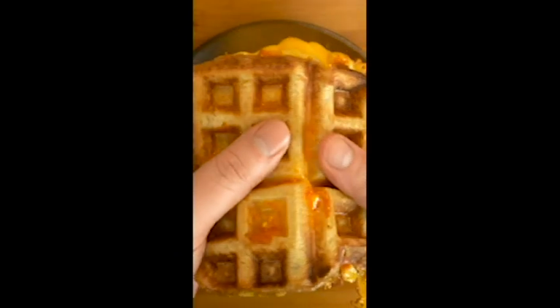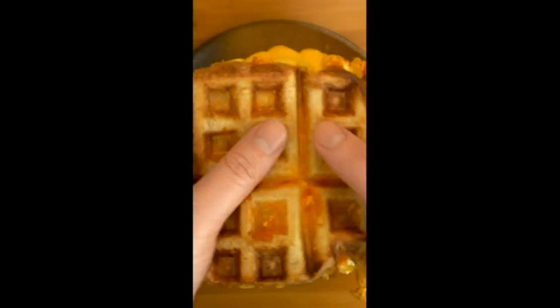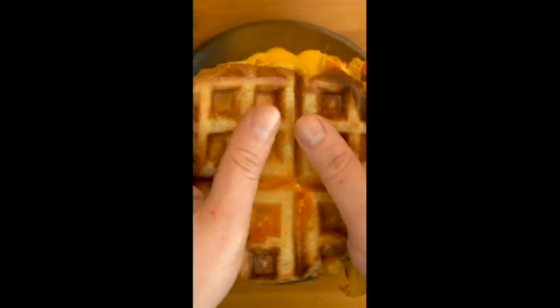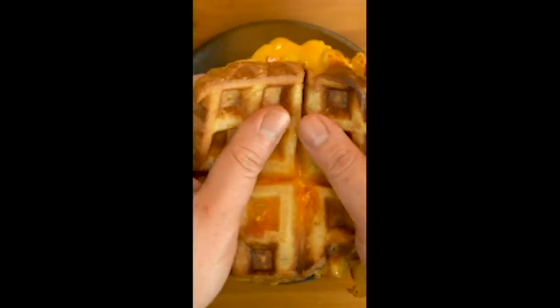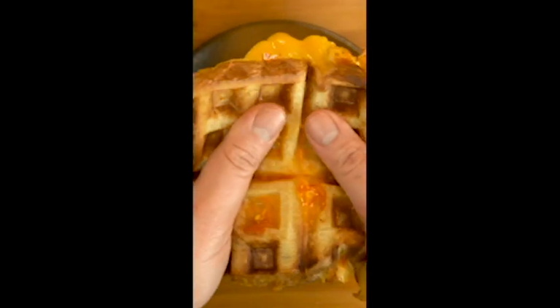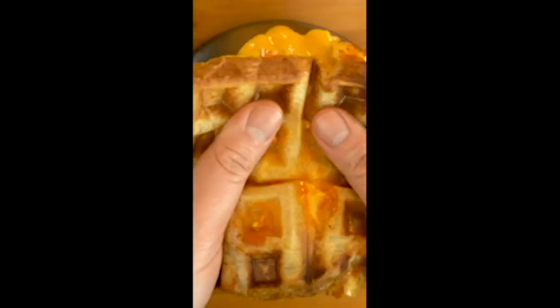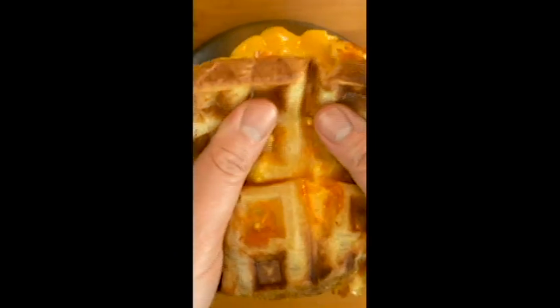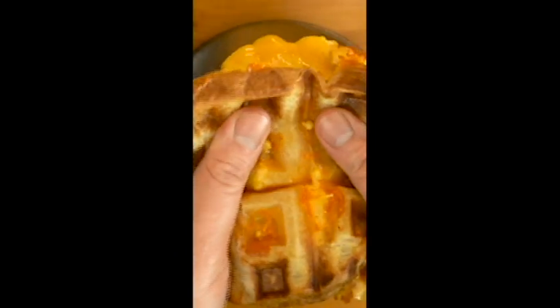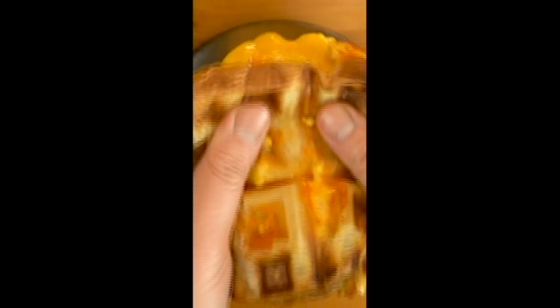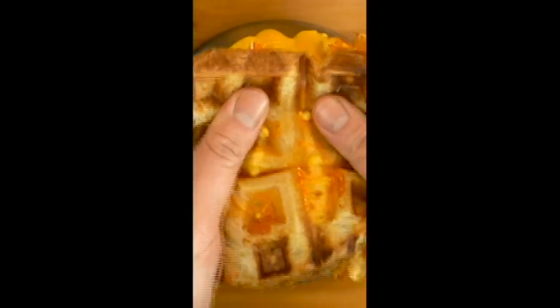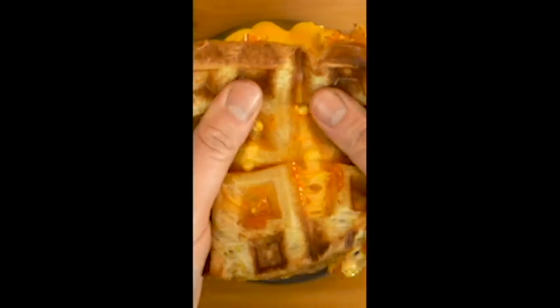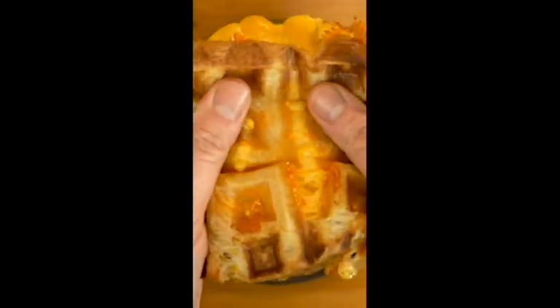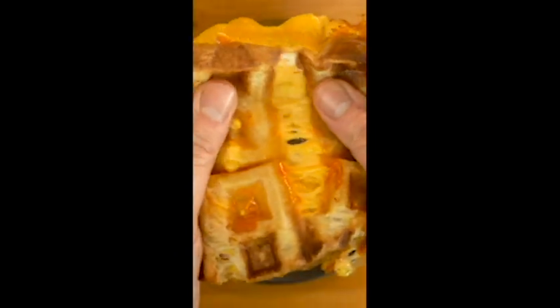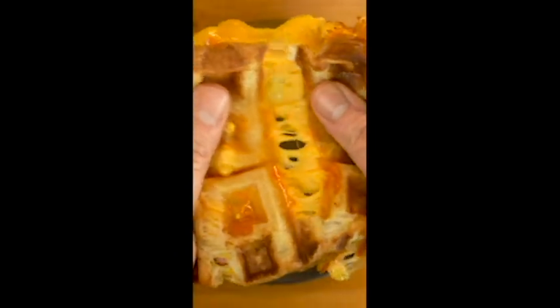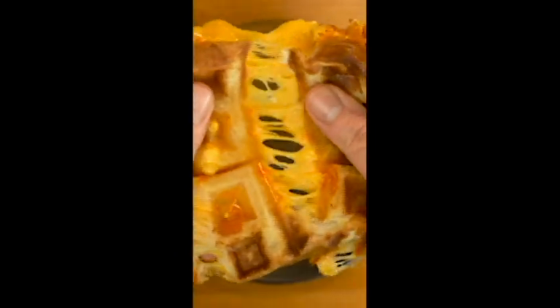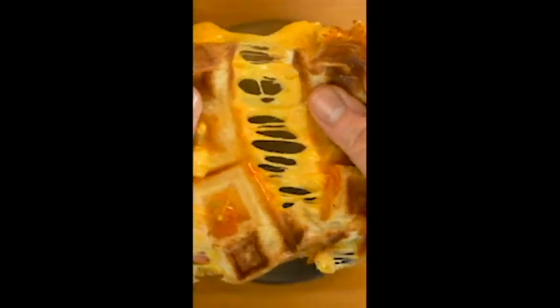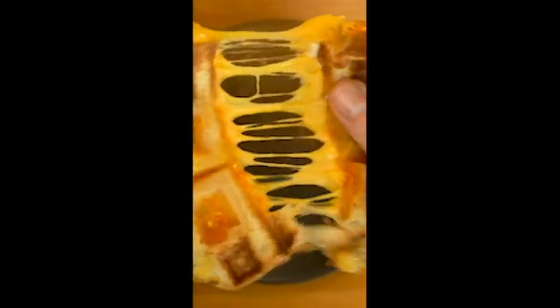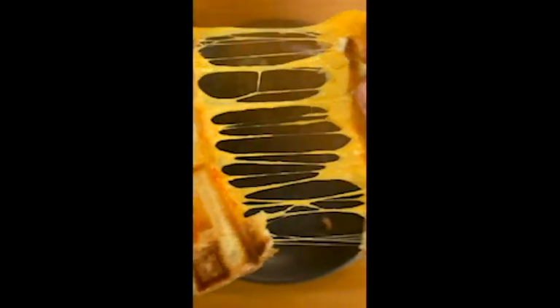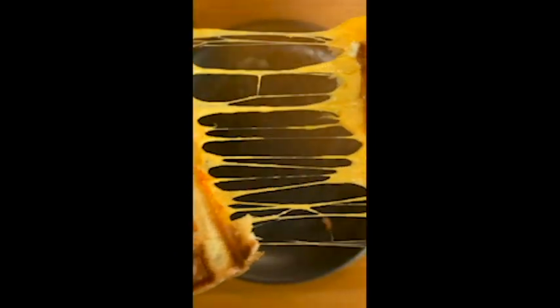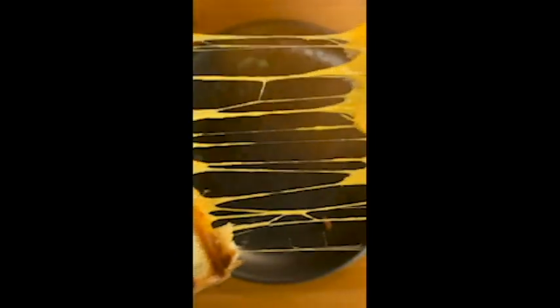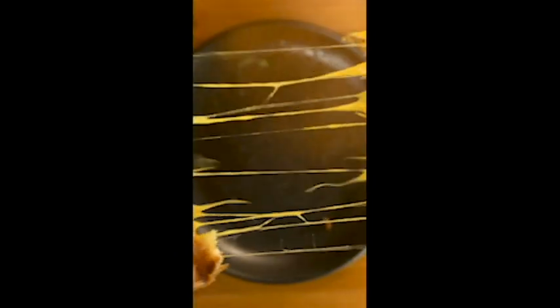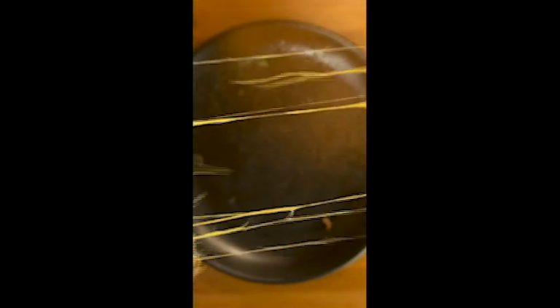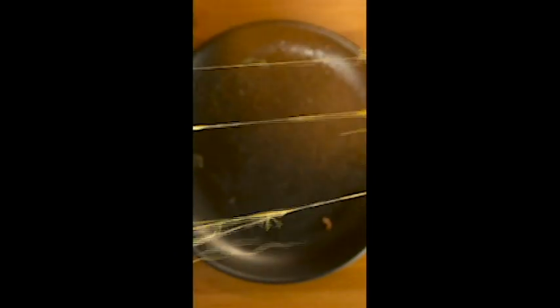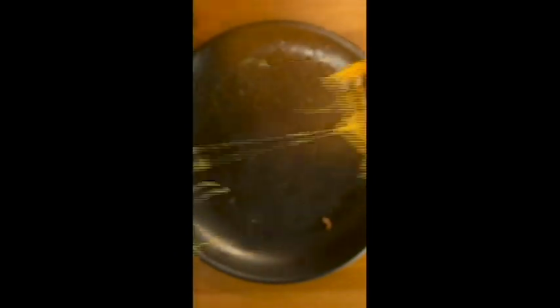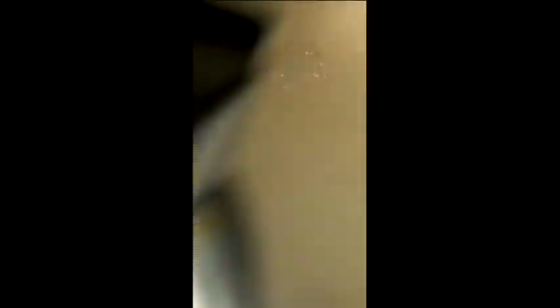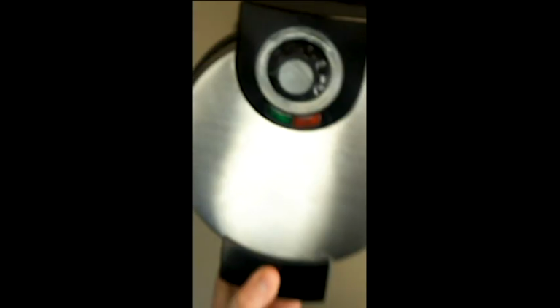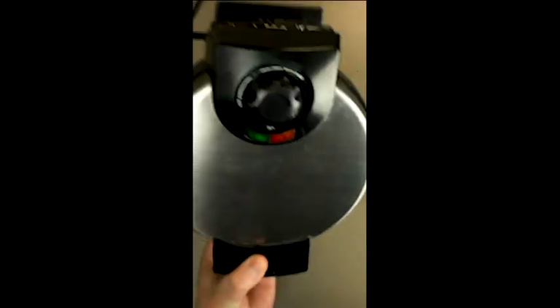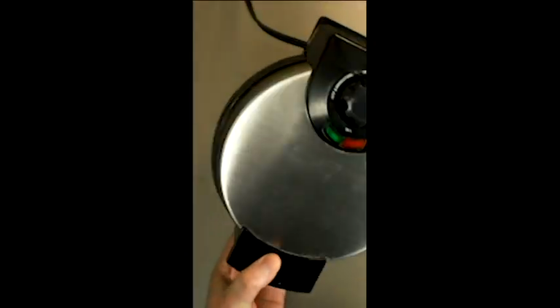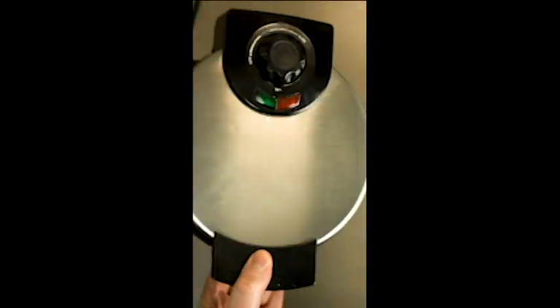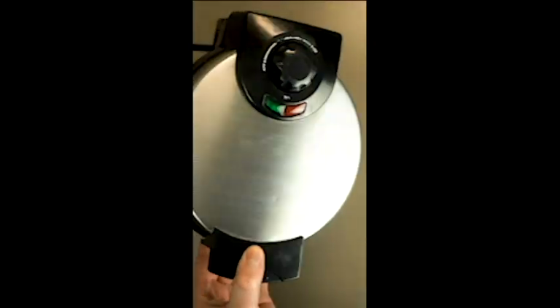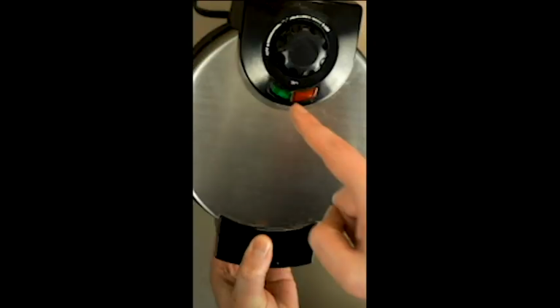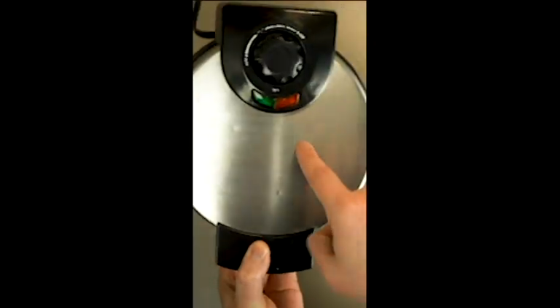Waffle iron grilled cheeses are the best, and they're unbelievably quick and easy. Let's go ahead and make one.